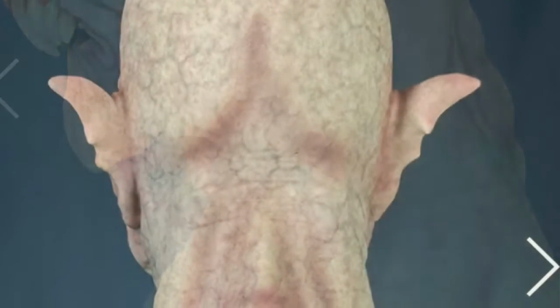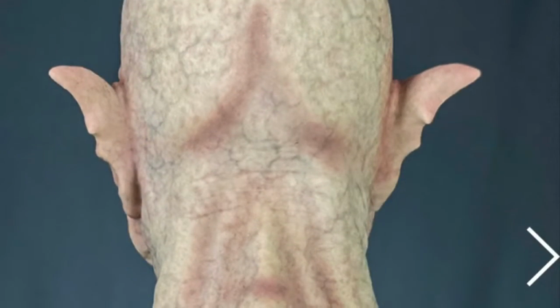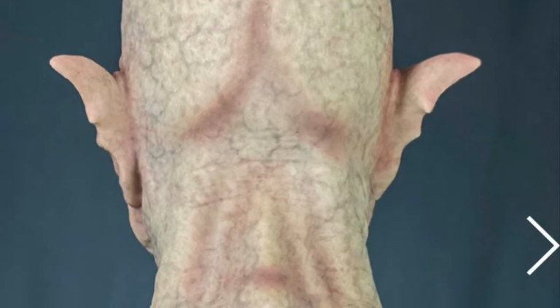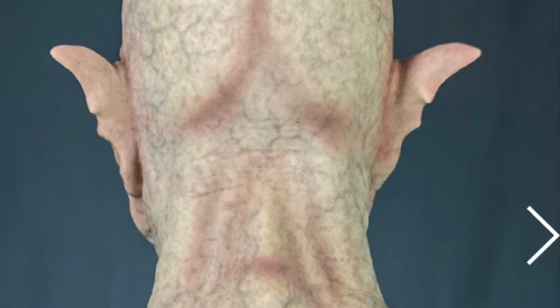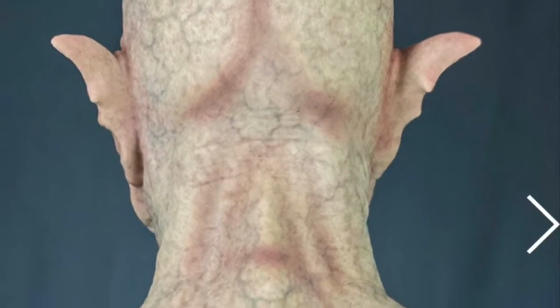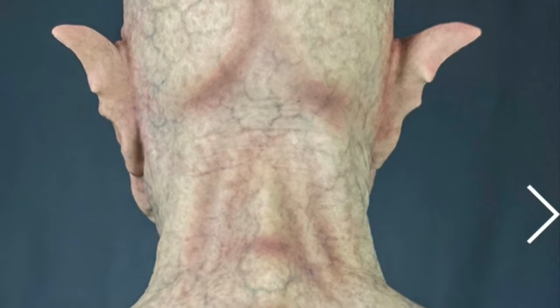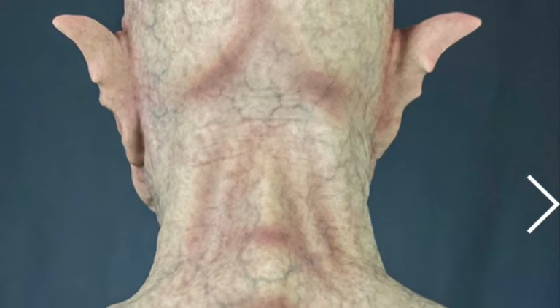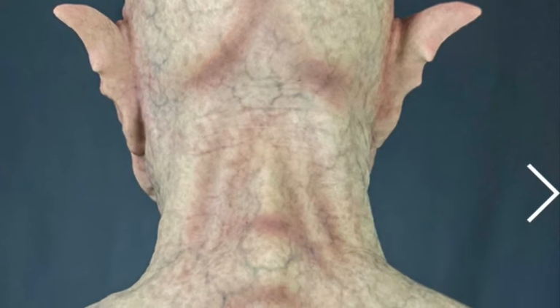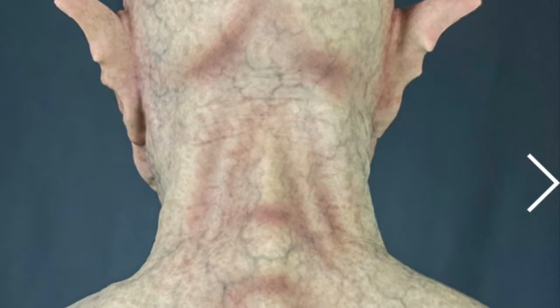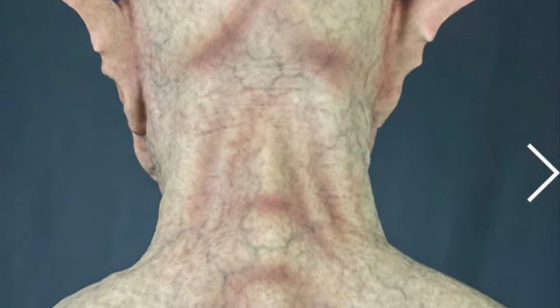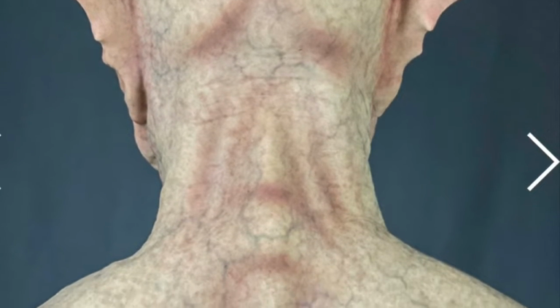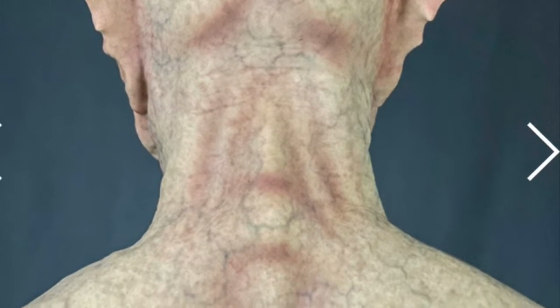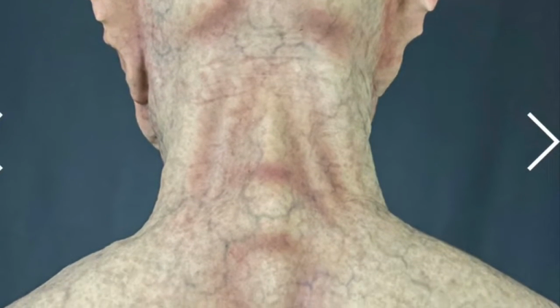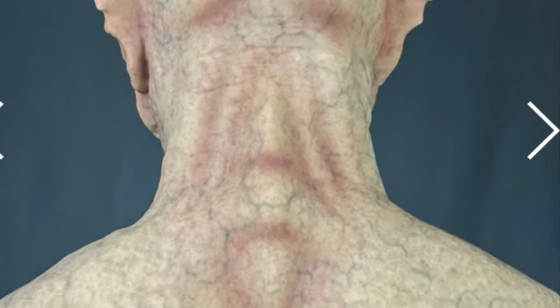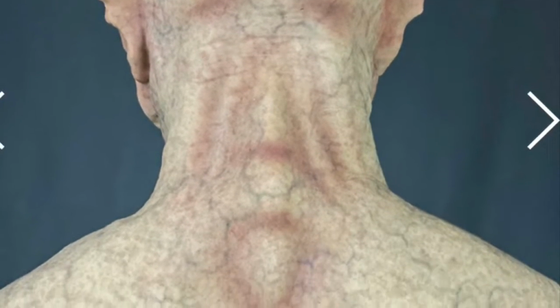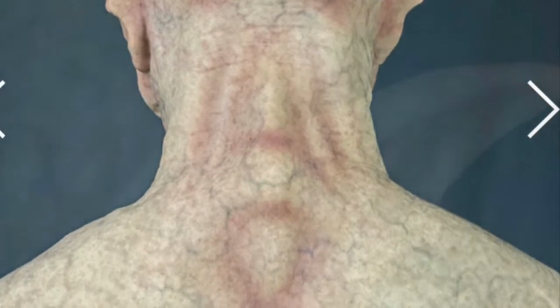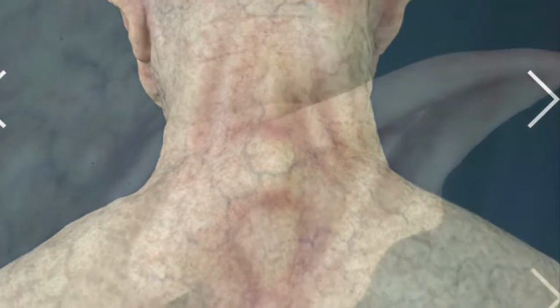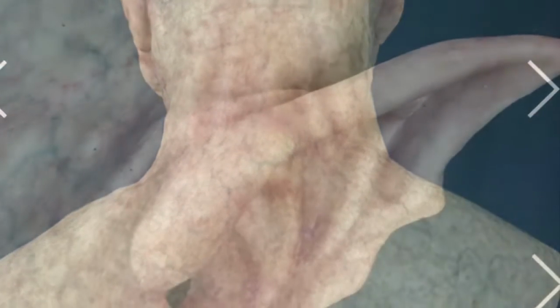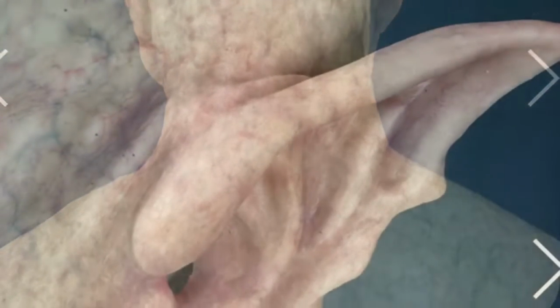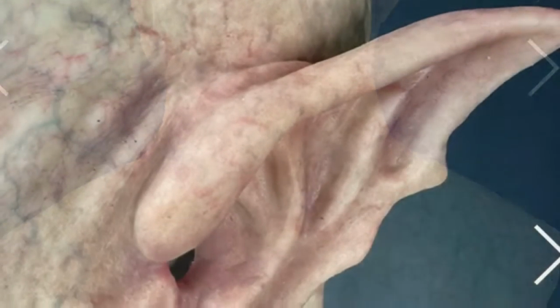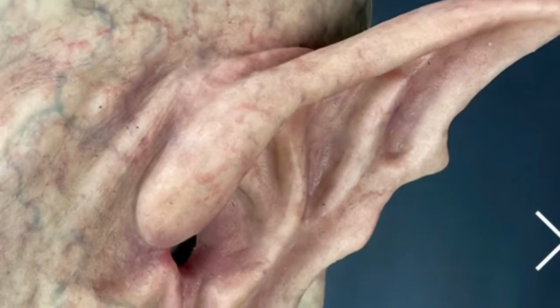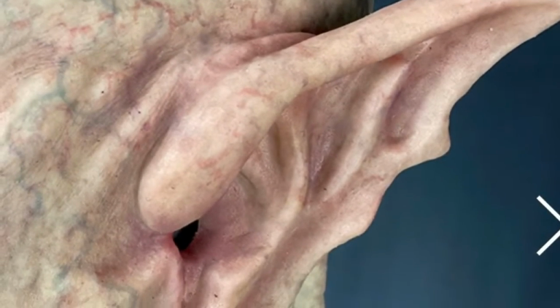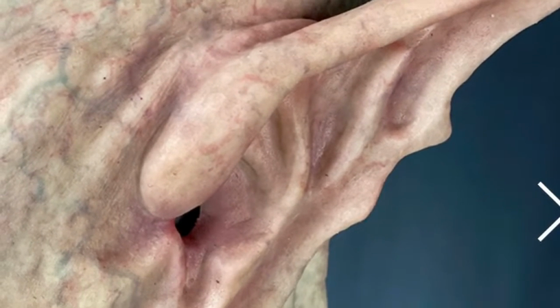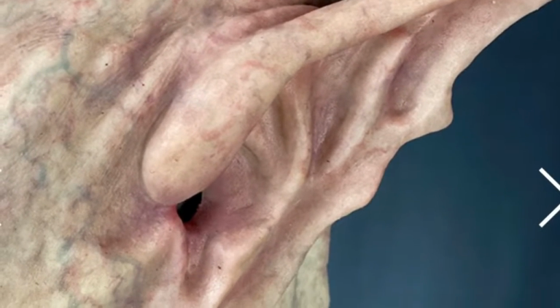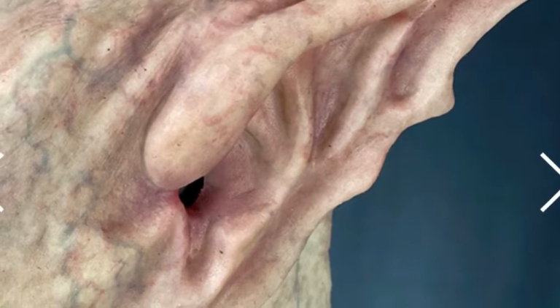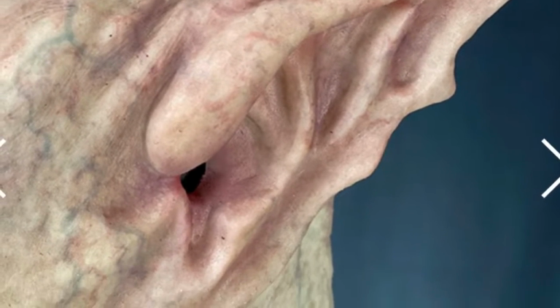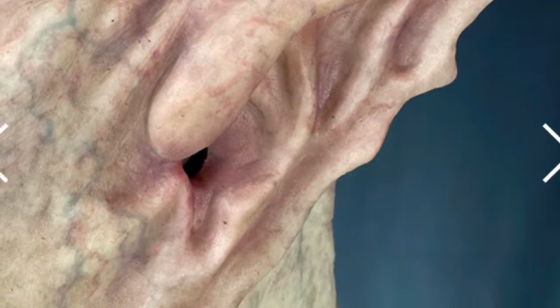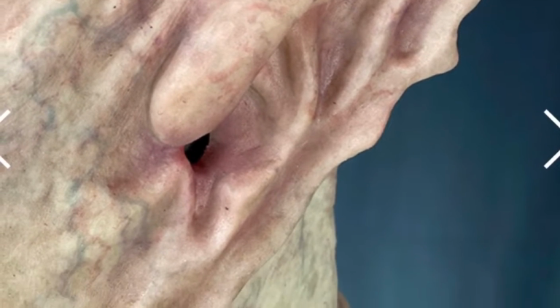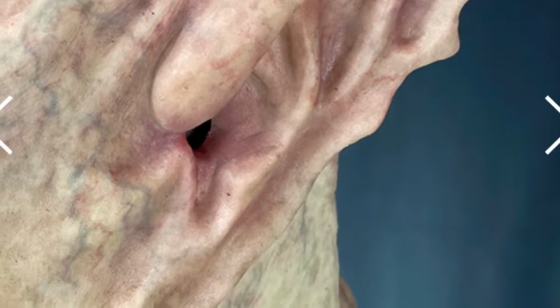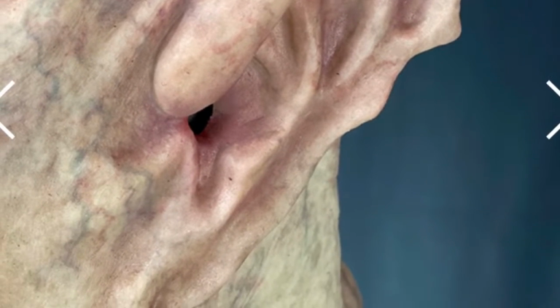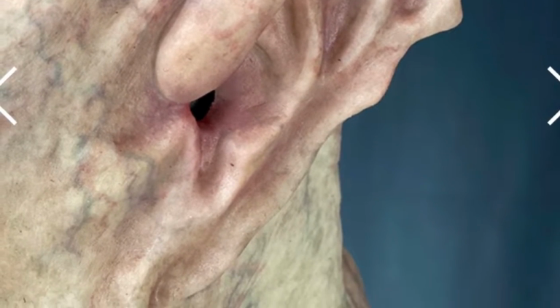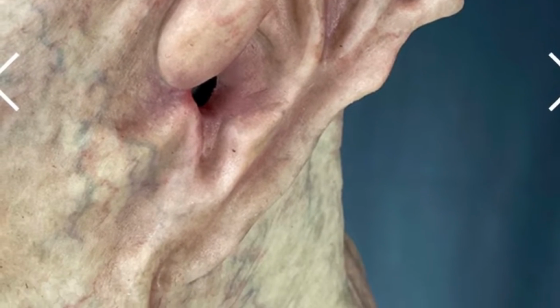The great vein work continues on the back of the mask, and here is a closer look at those pointy, detailed ears.